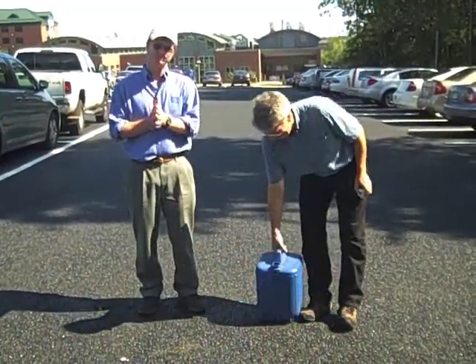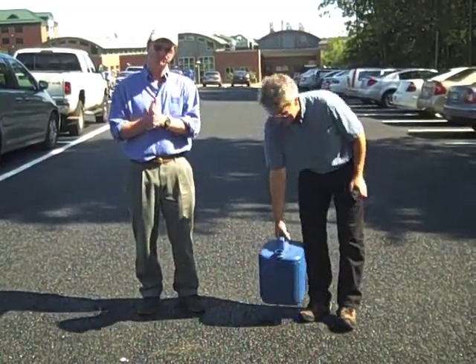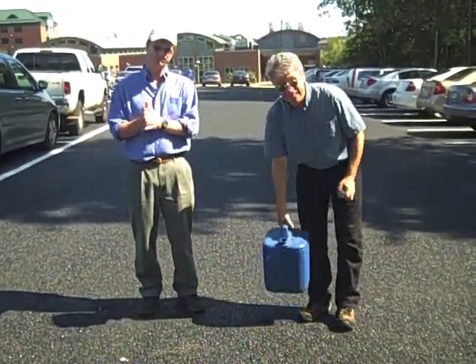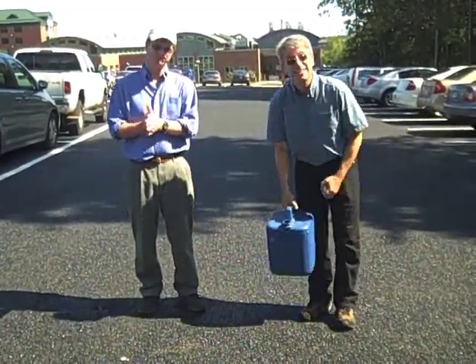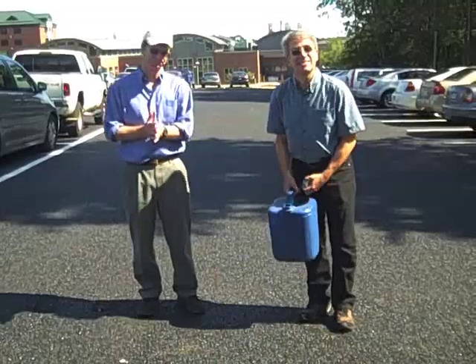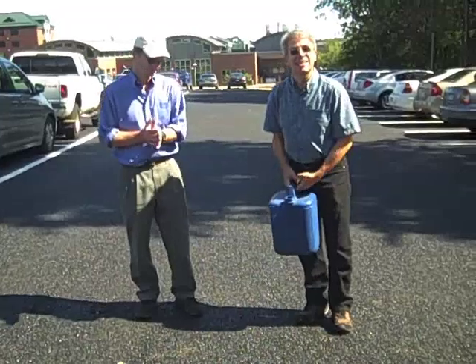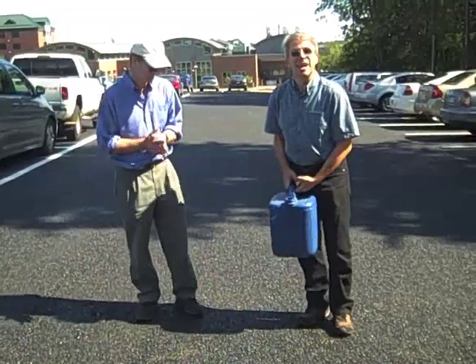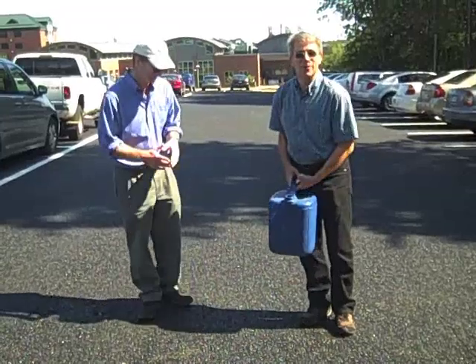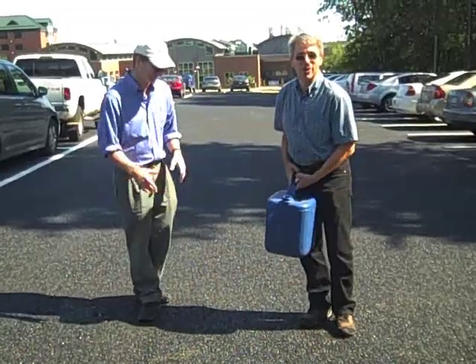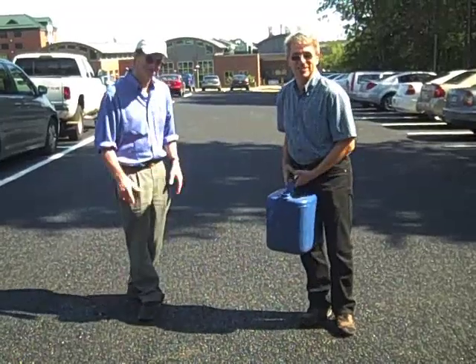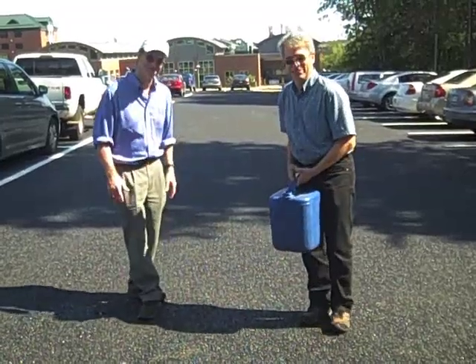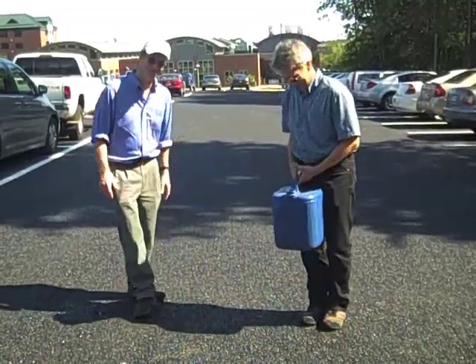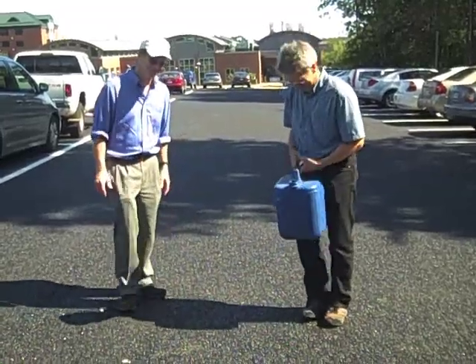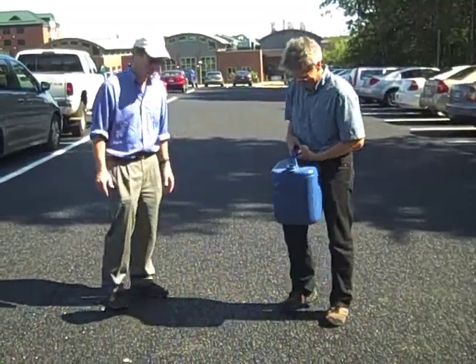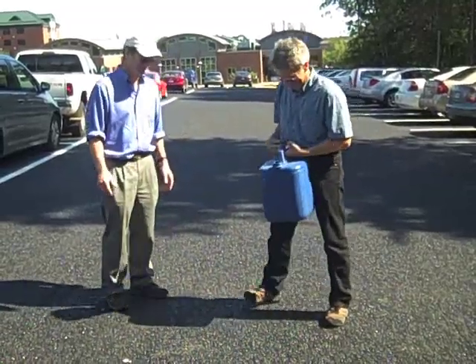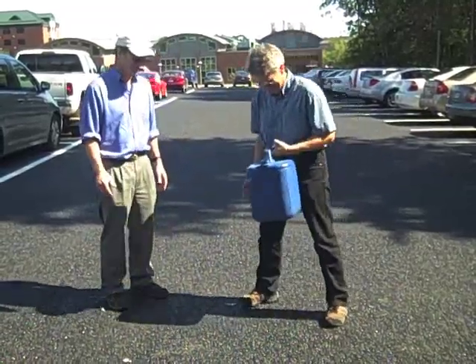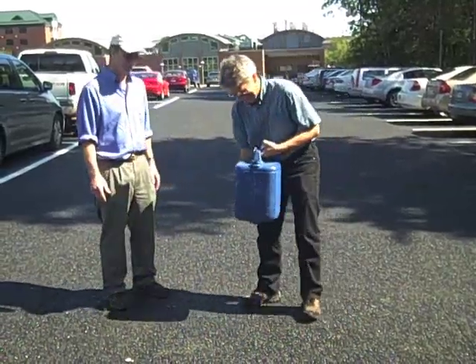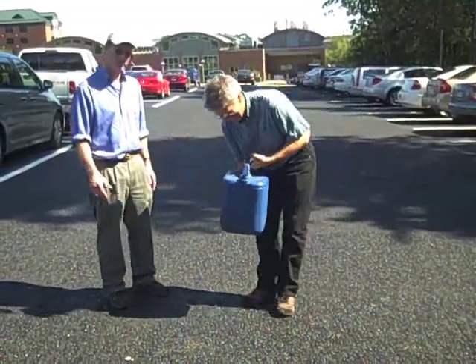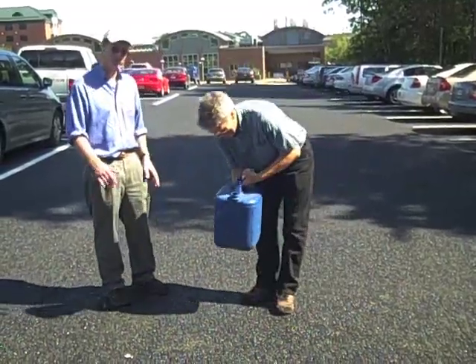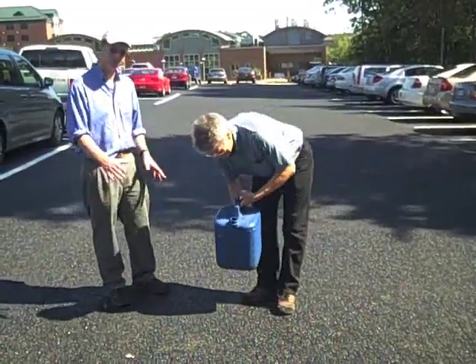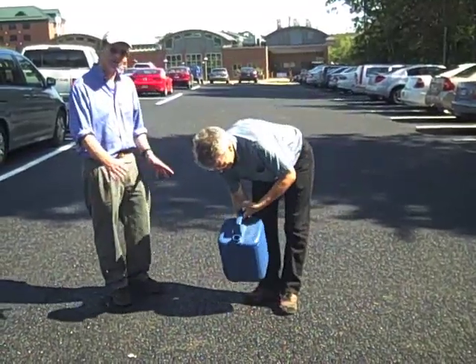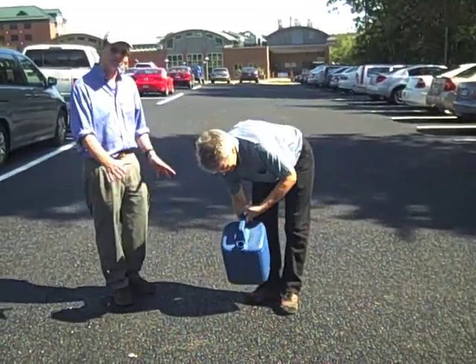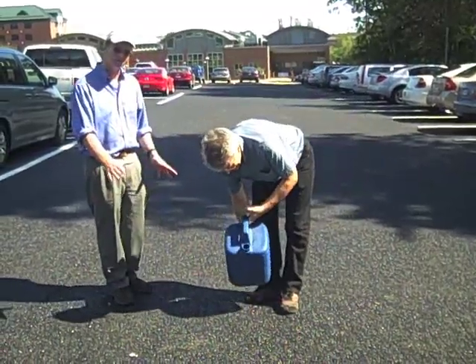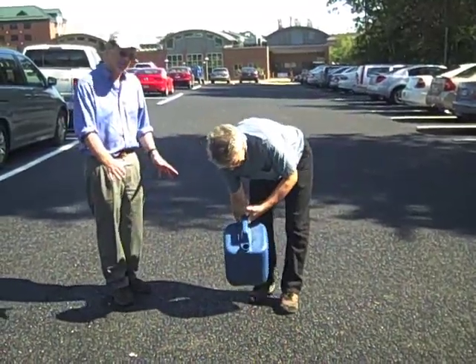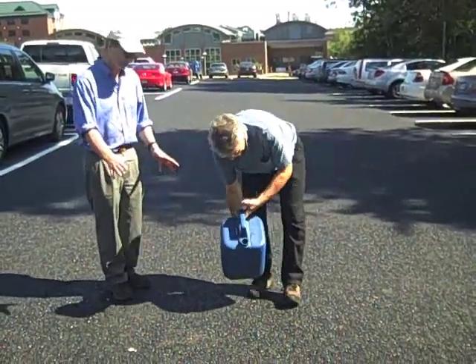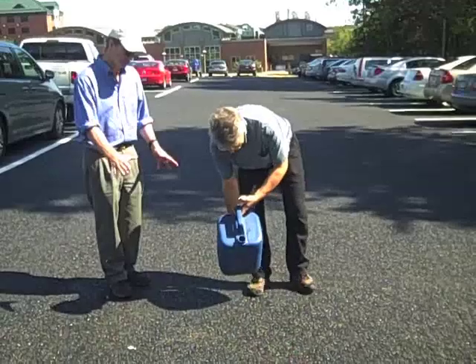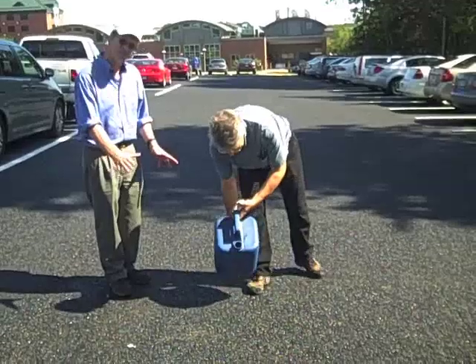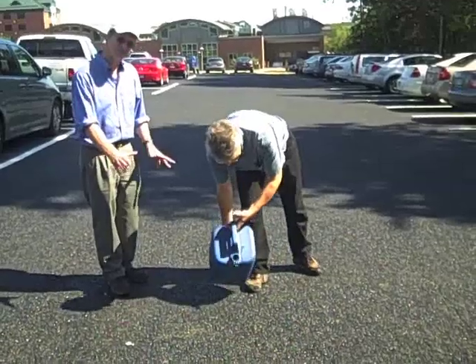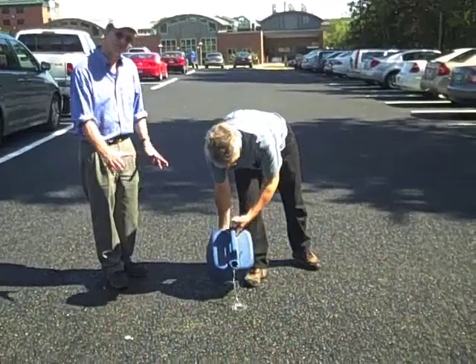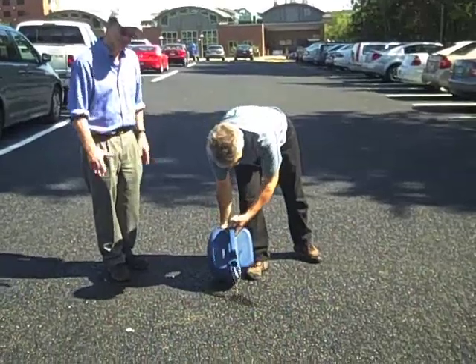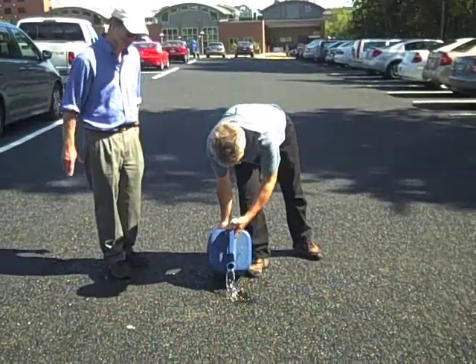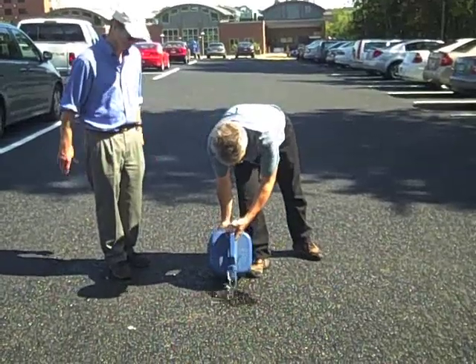Let's see how it works. This is totally live without any safety nets, everybody.